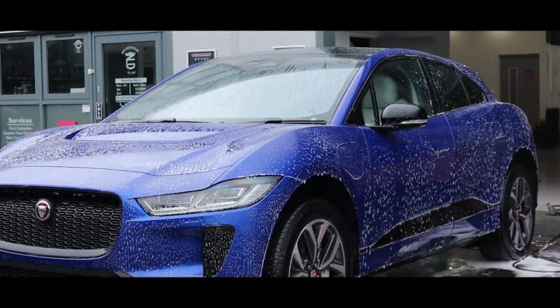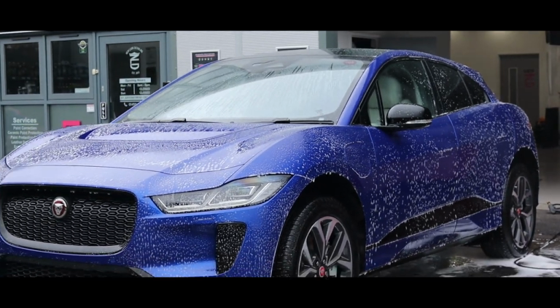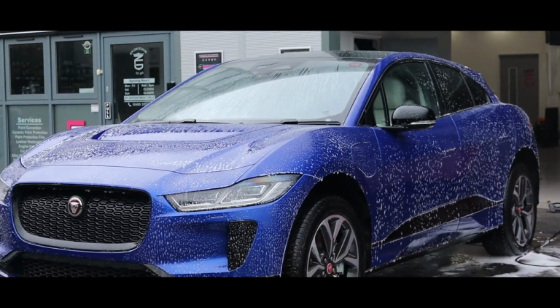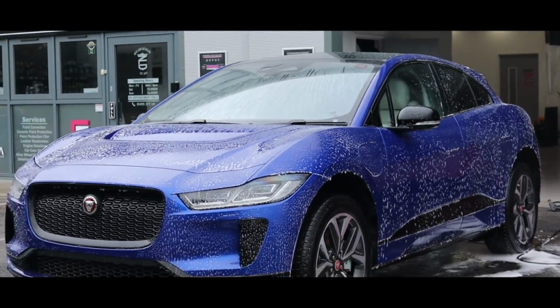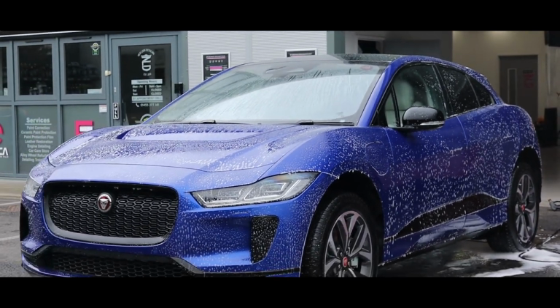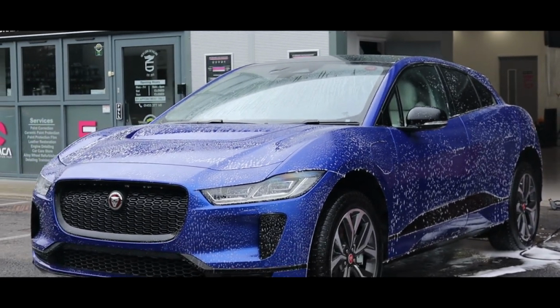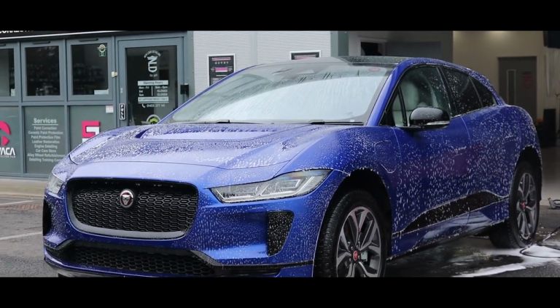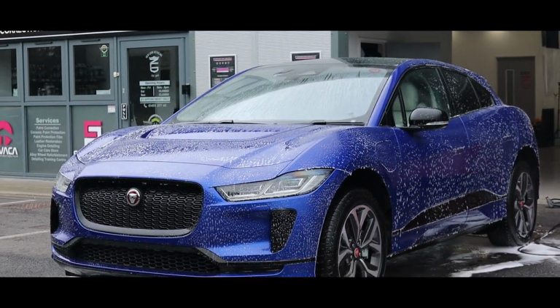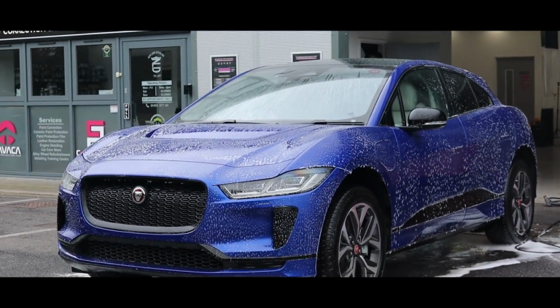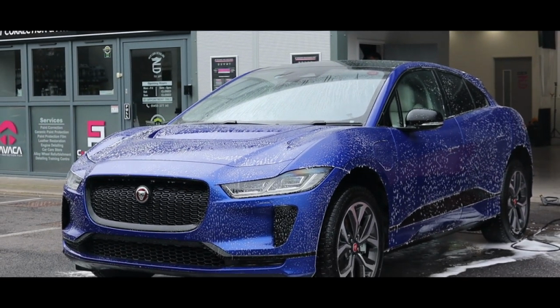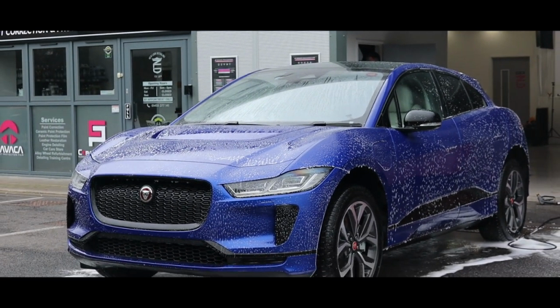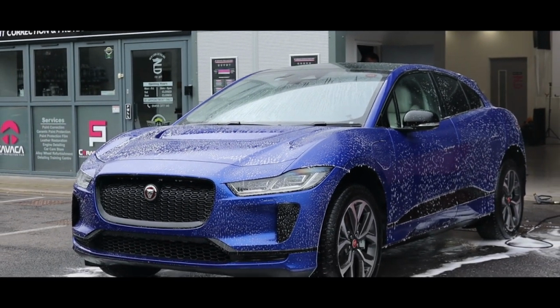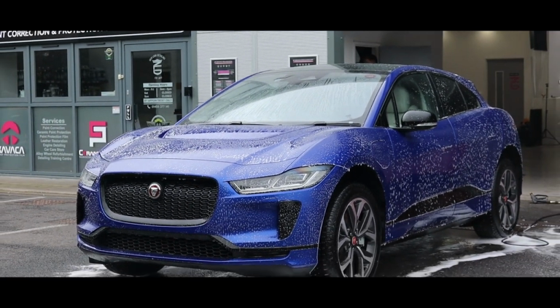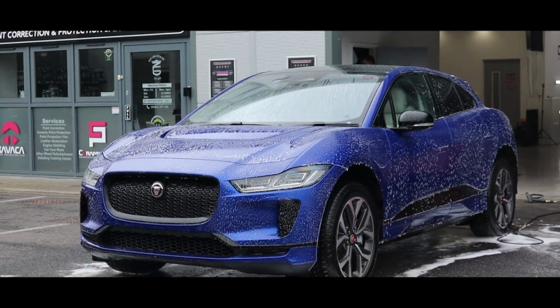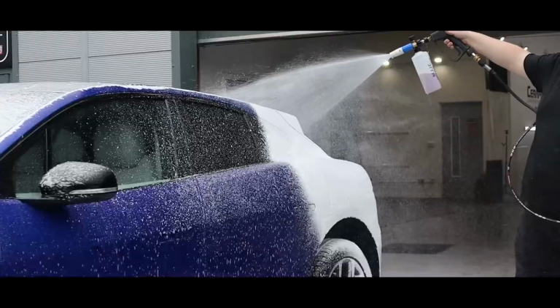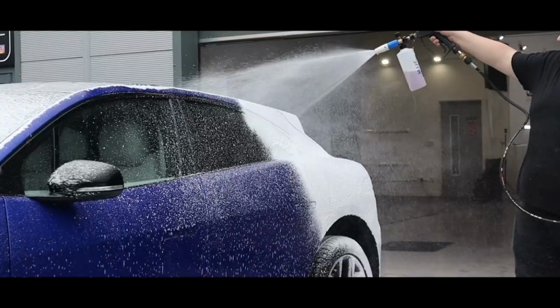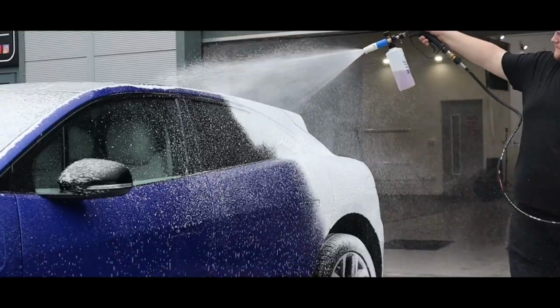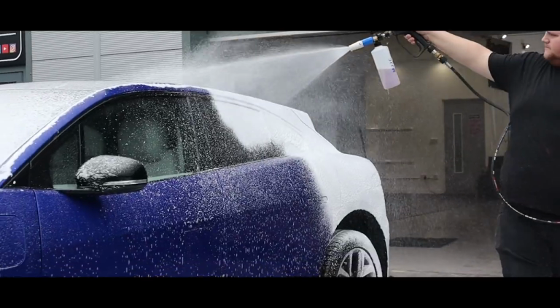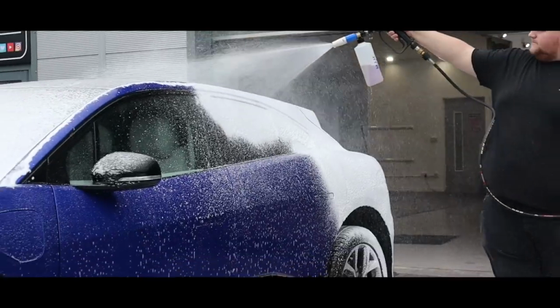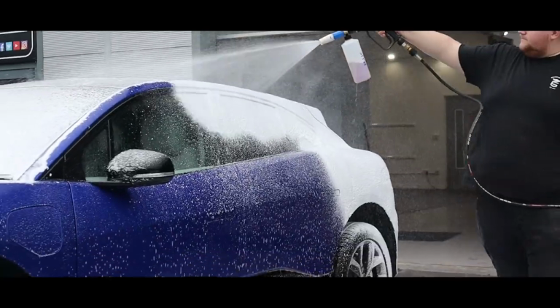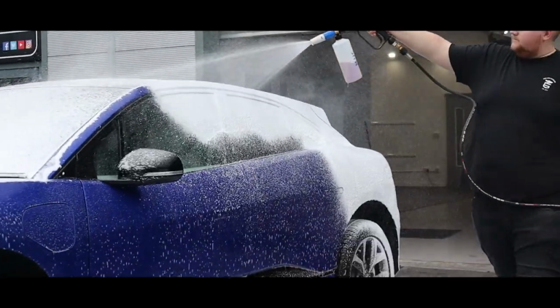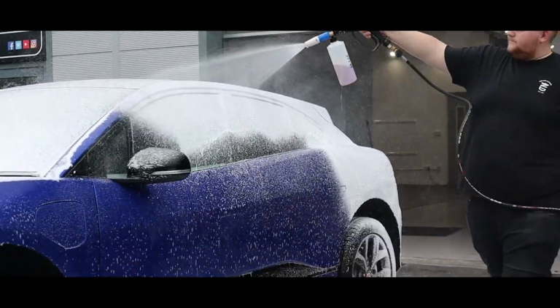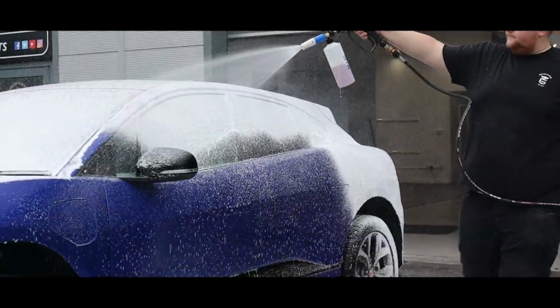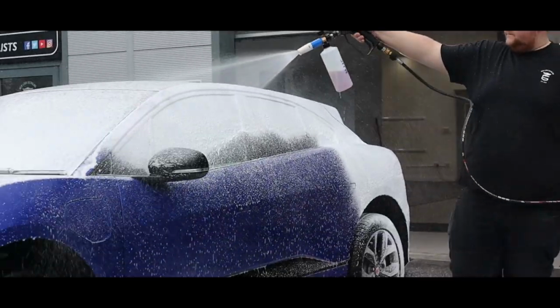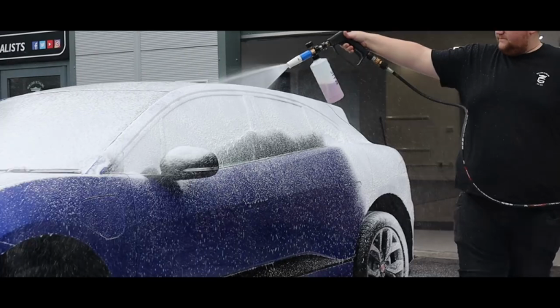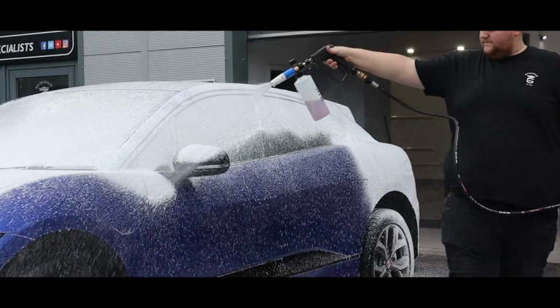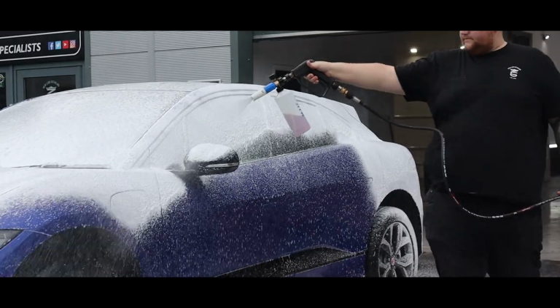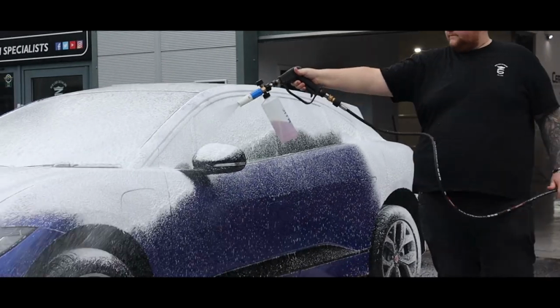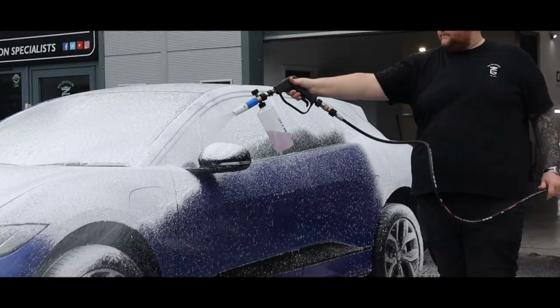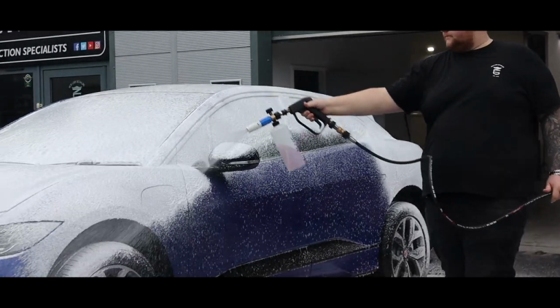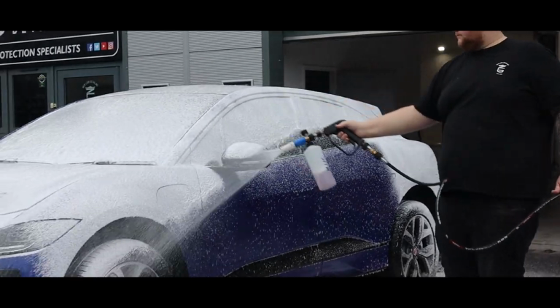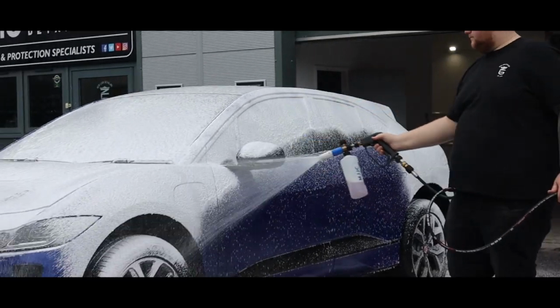As always, before we can bring the I-Pace into the studio, we need to give it a thorough clean just to make sure there are no contaminants on the vehicle.